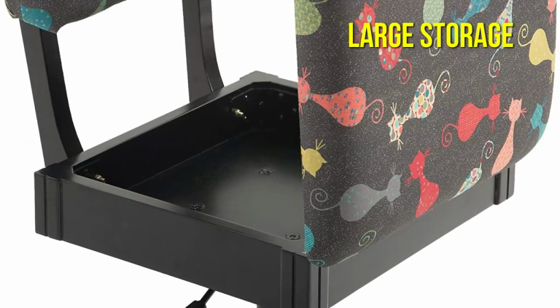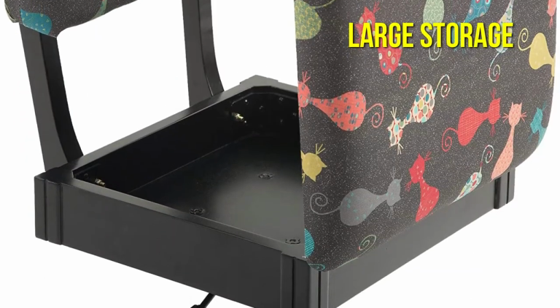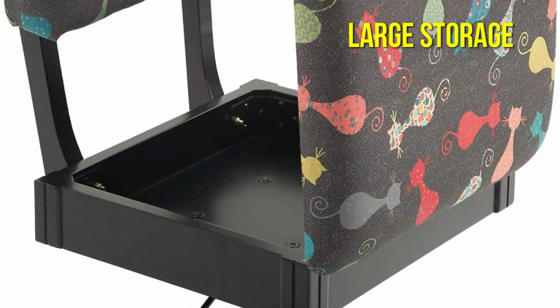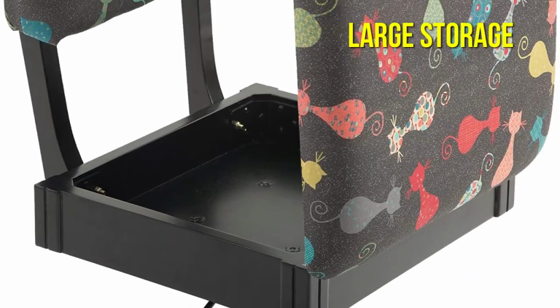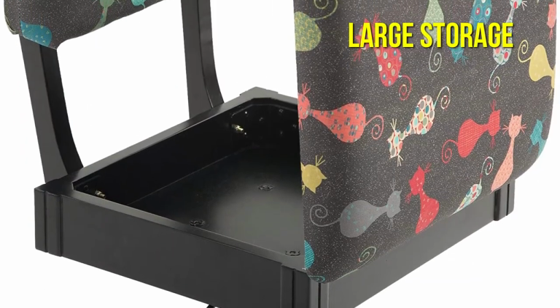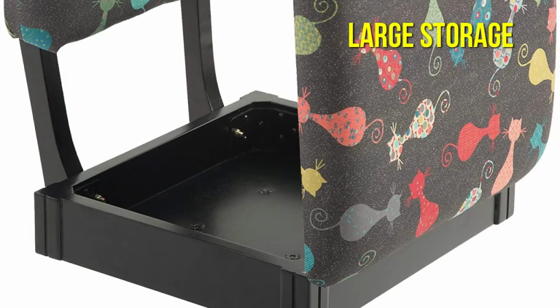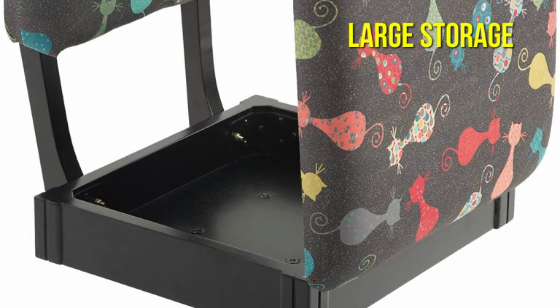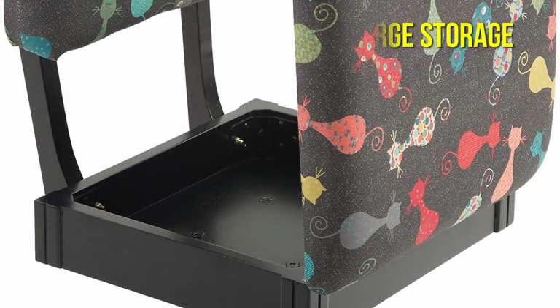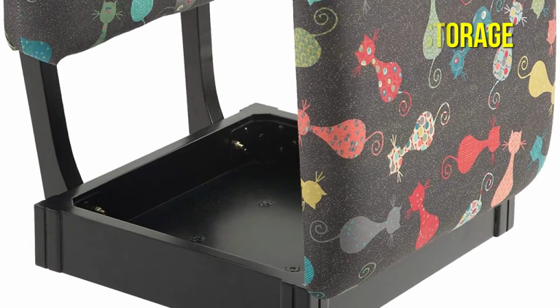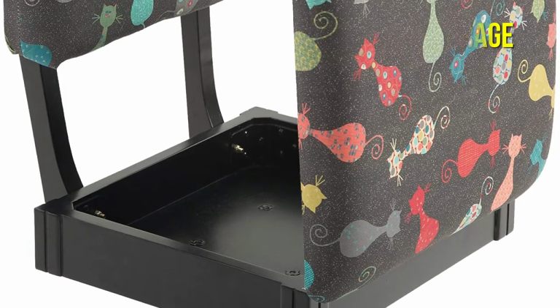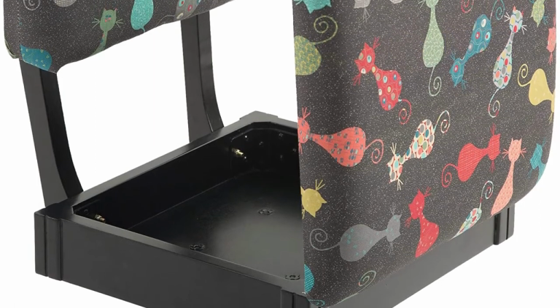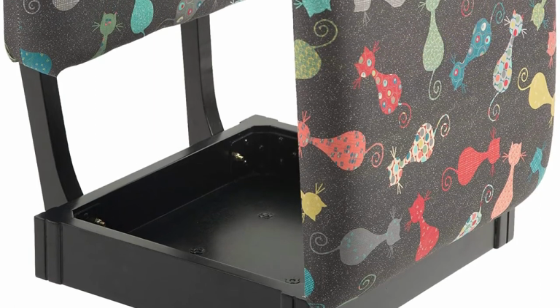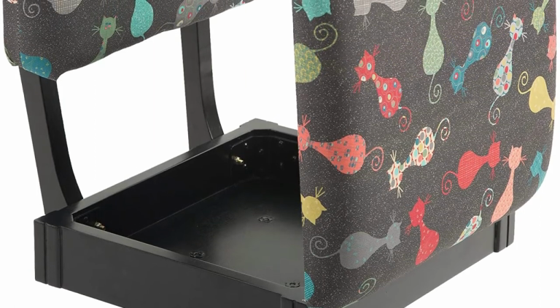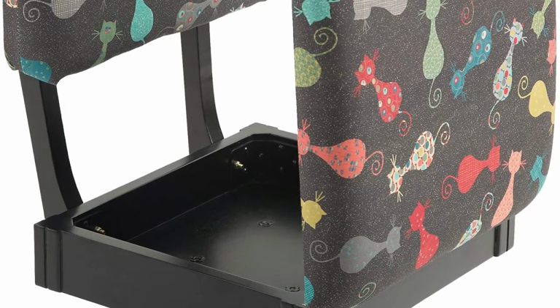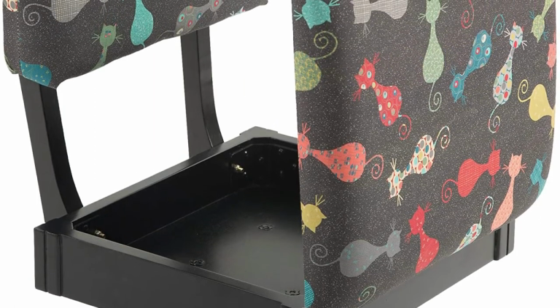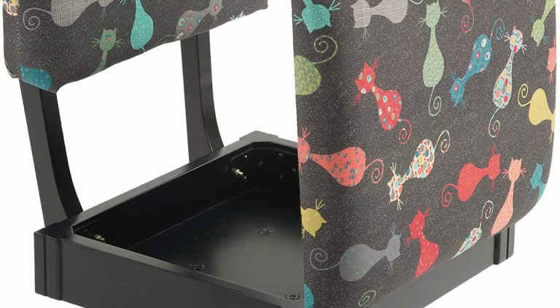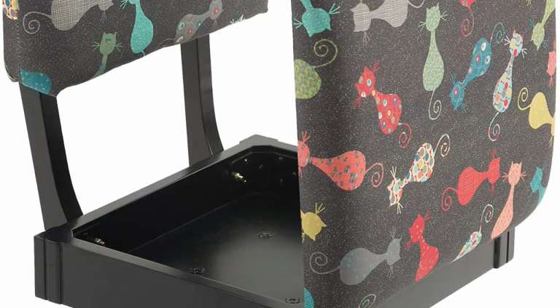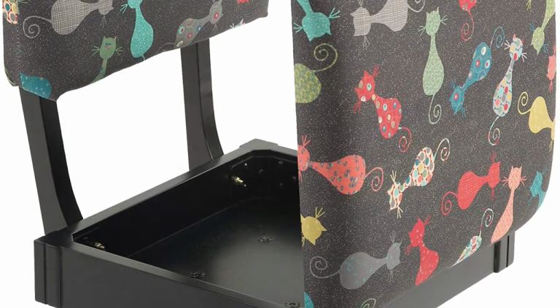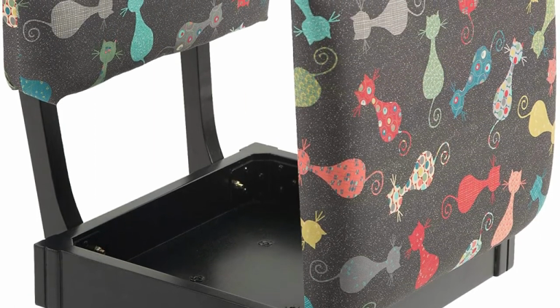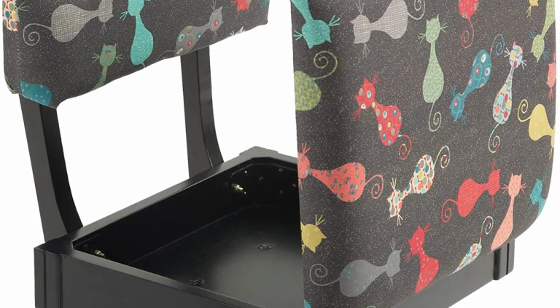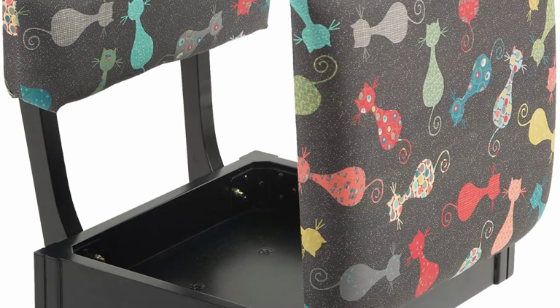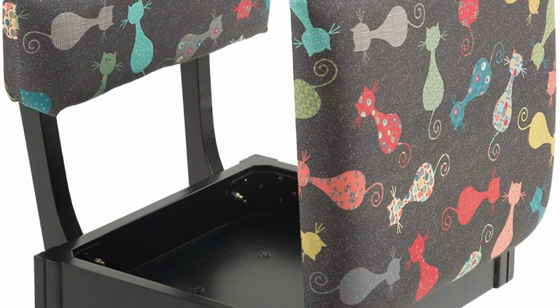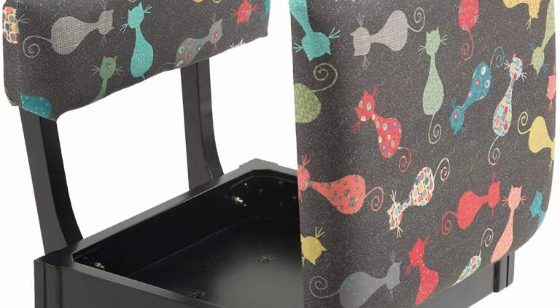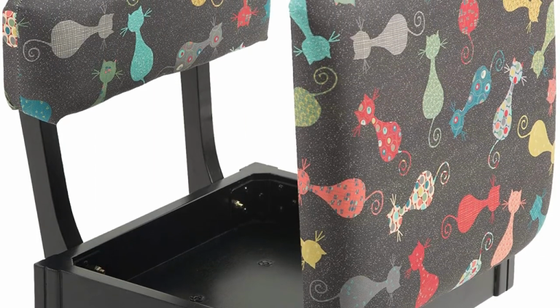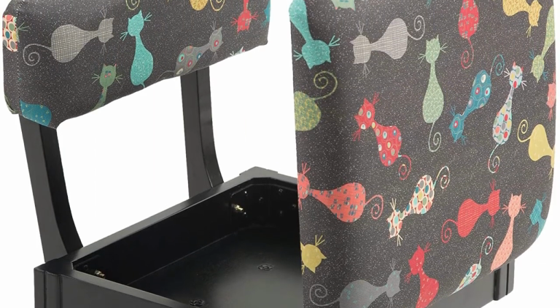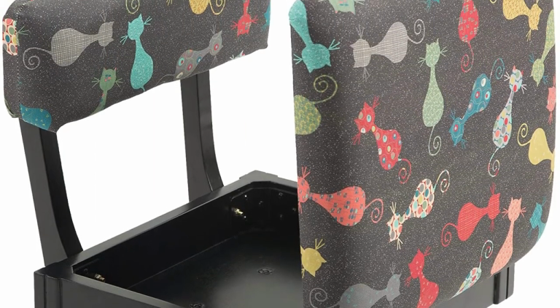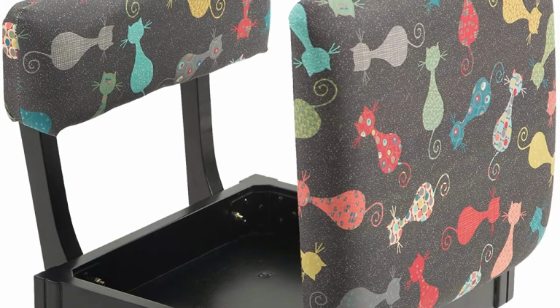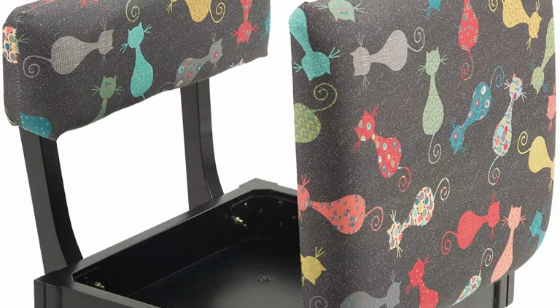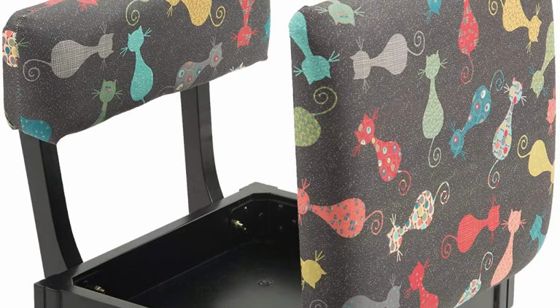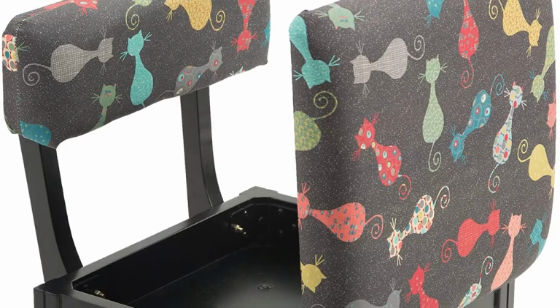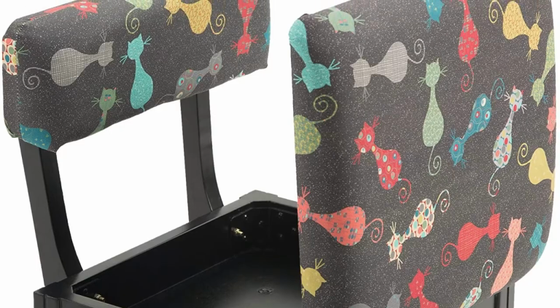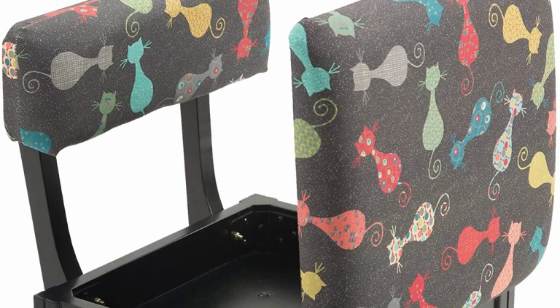The chair is also designed to provide comfort for lengthy periods of time spent at the sewing machine or at the crafting table.